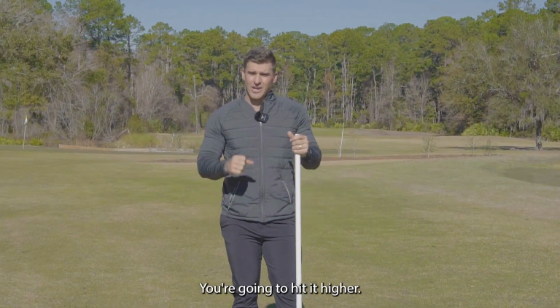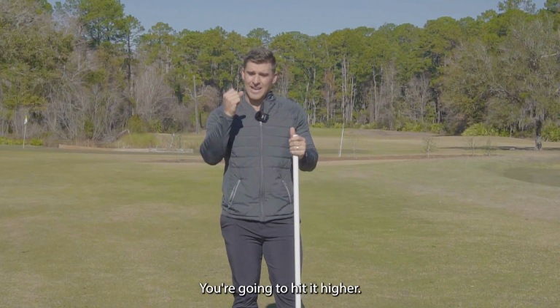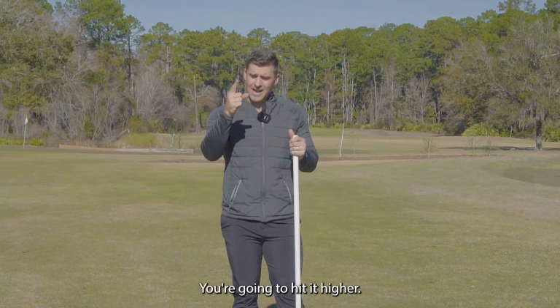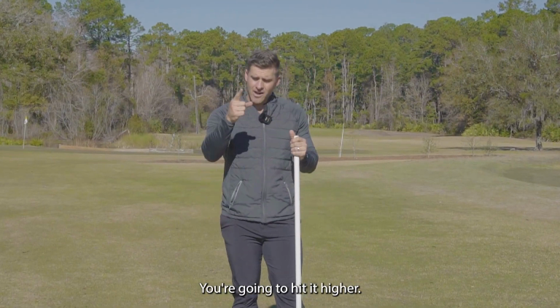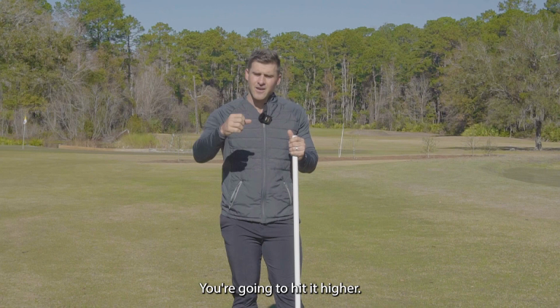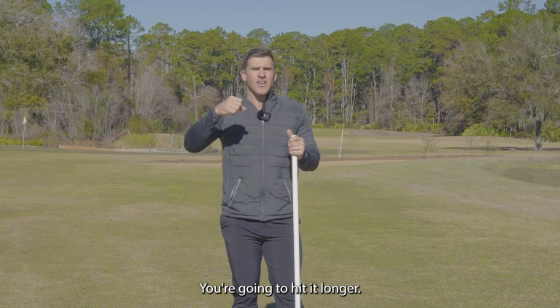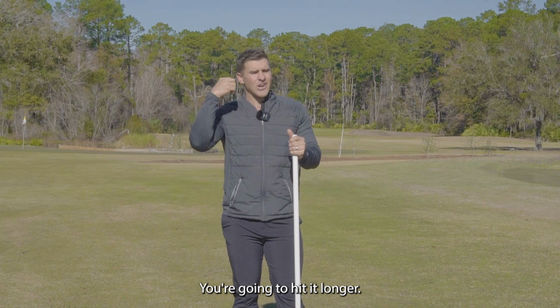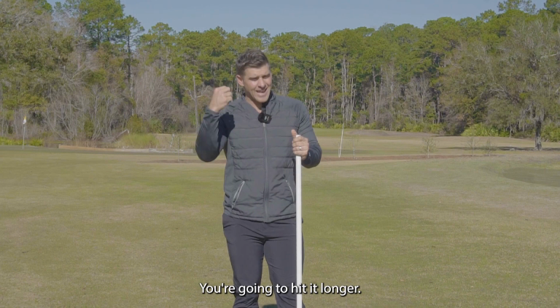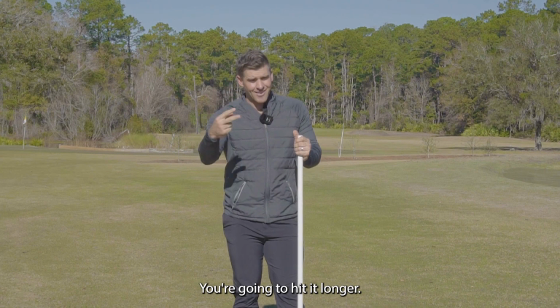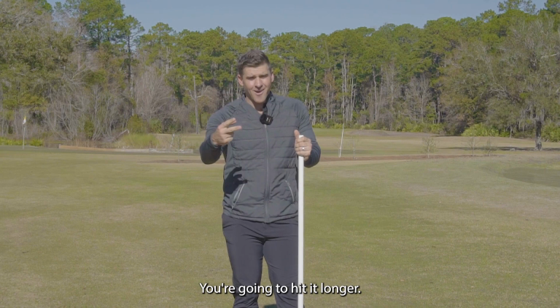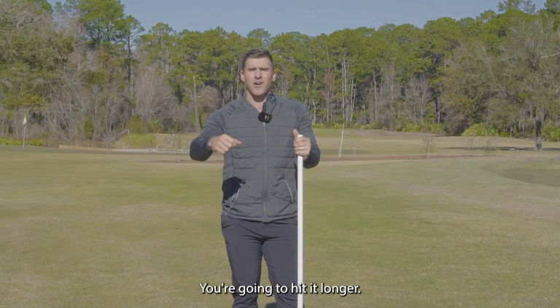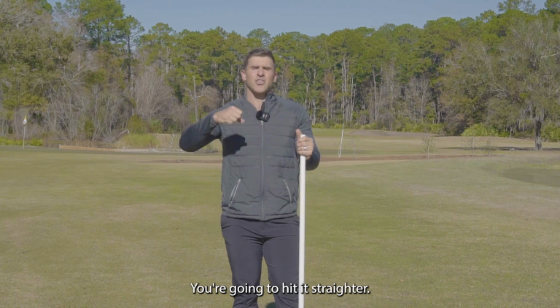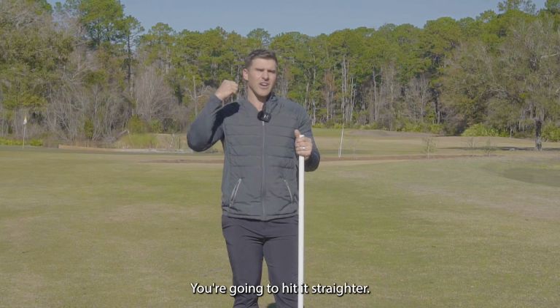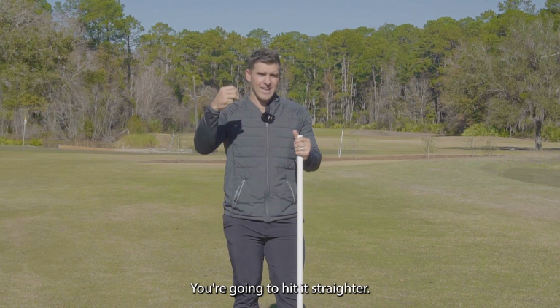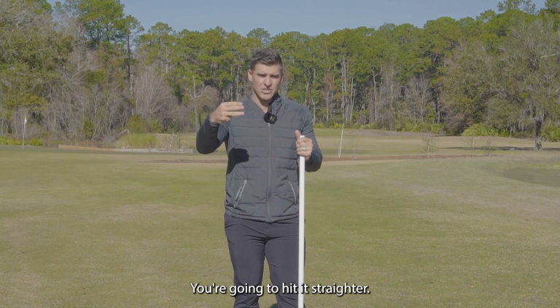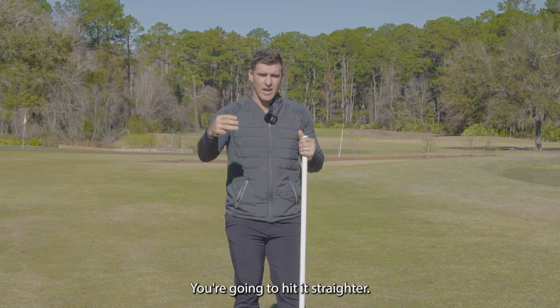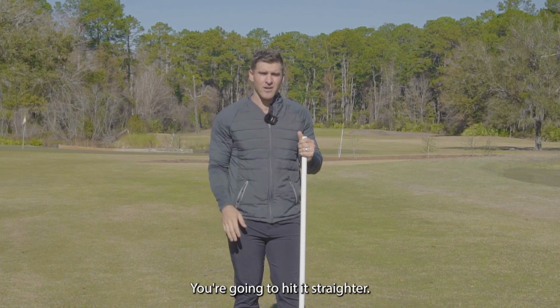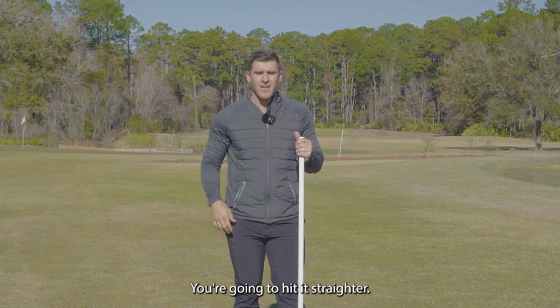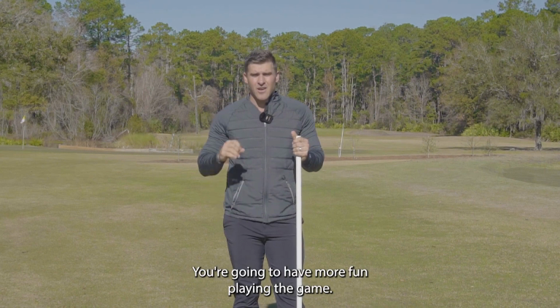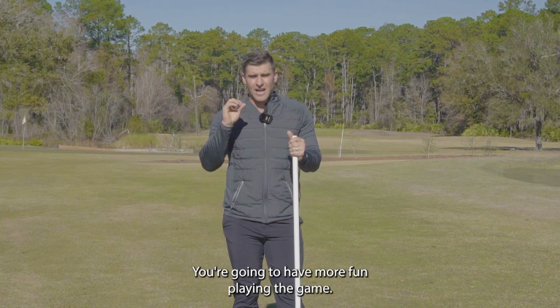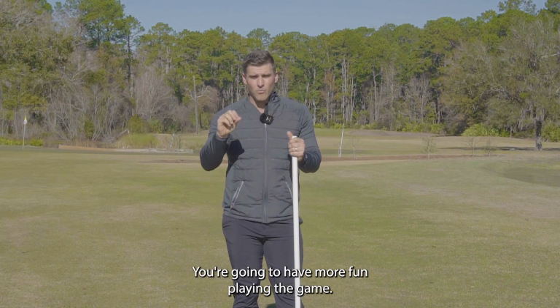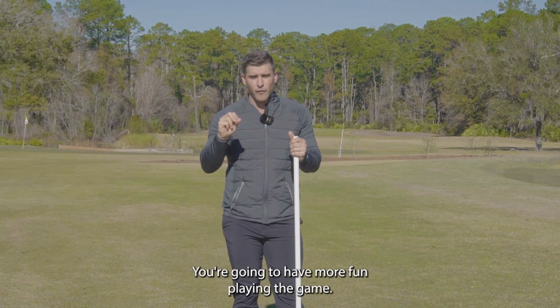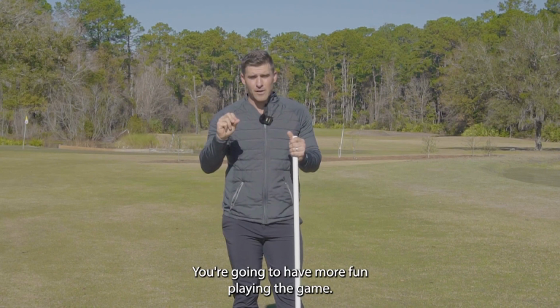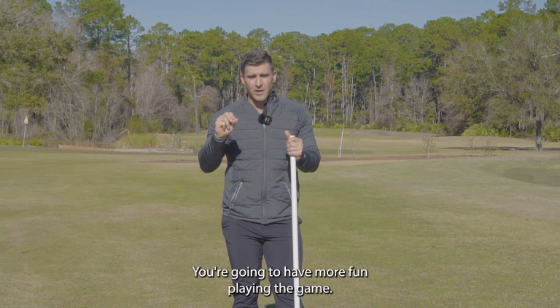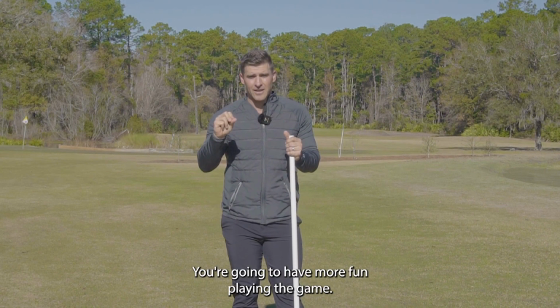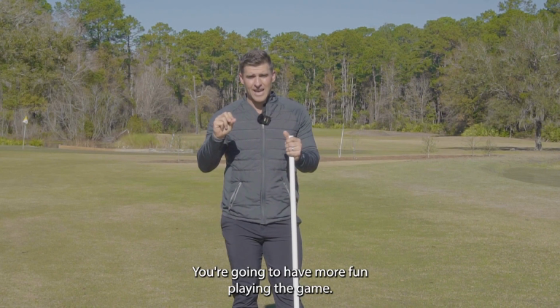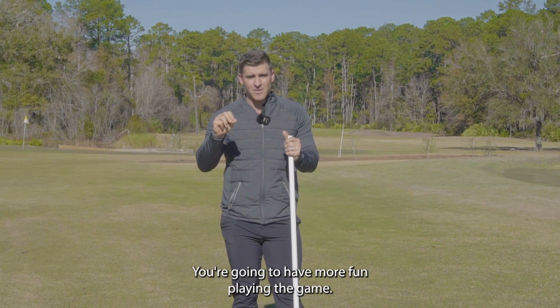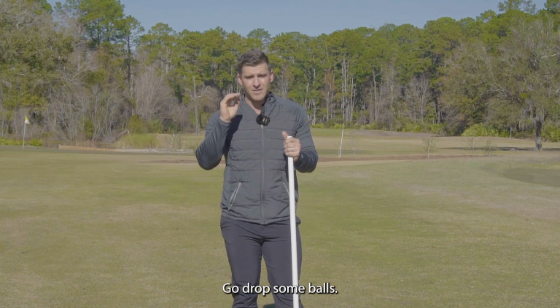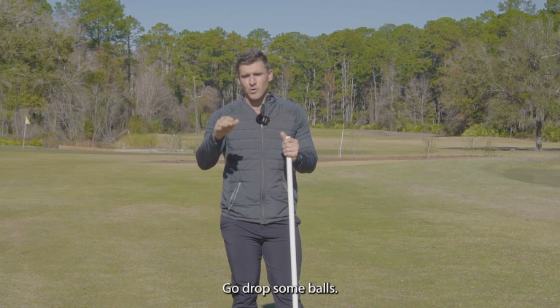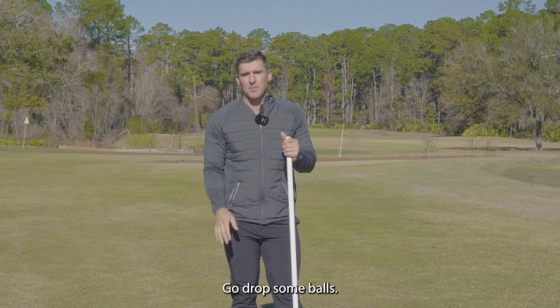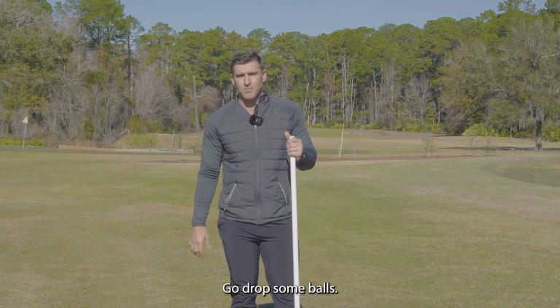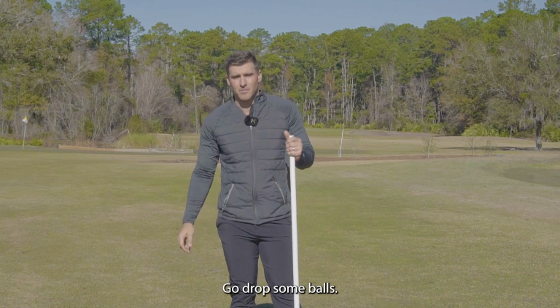You're going to hit it higher. You're going to hit it longer. You're going to hit it straighter. You're going to have more fun playing the game. Go drop some bombs.